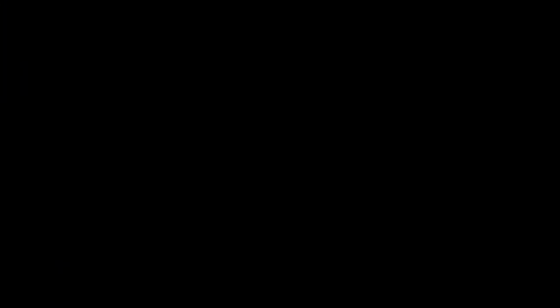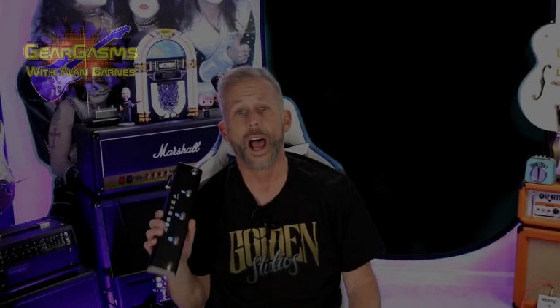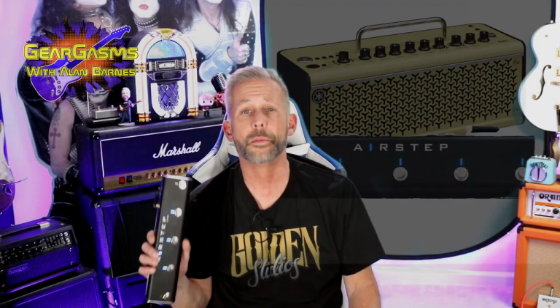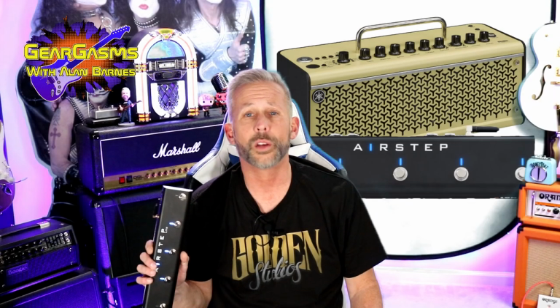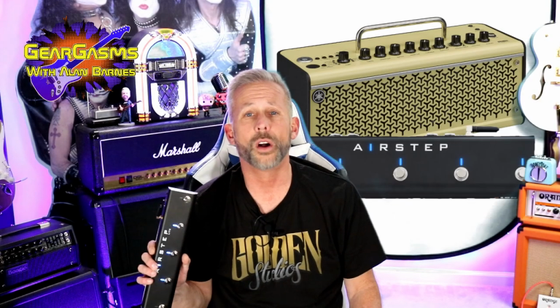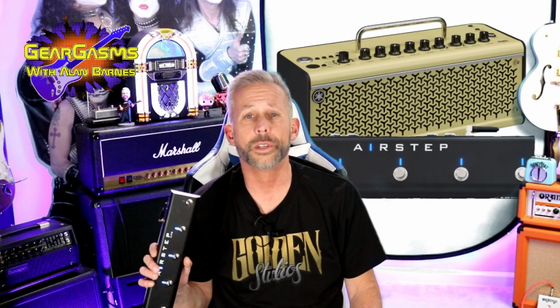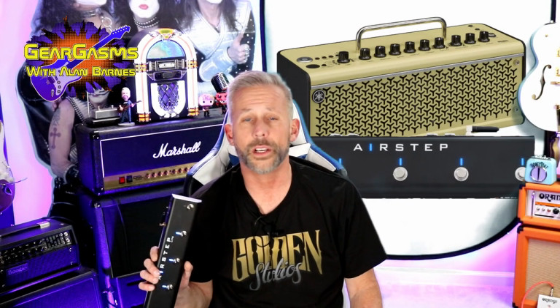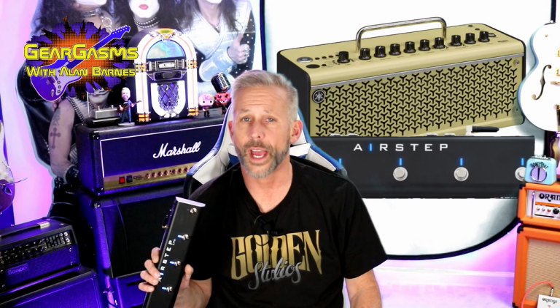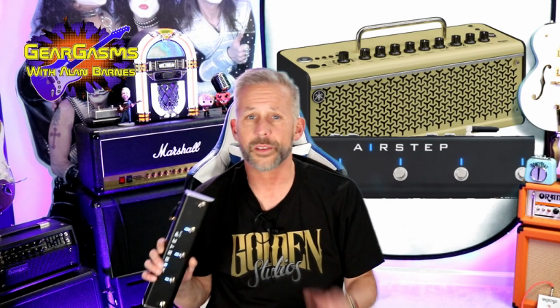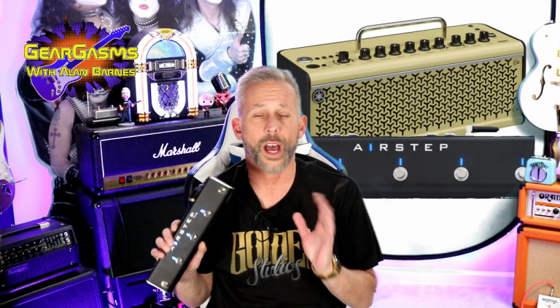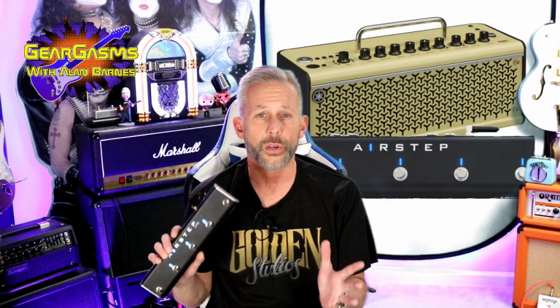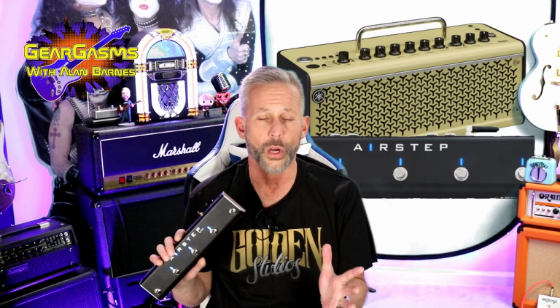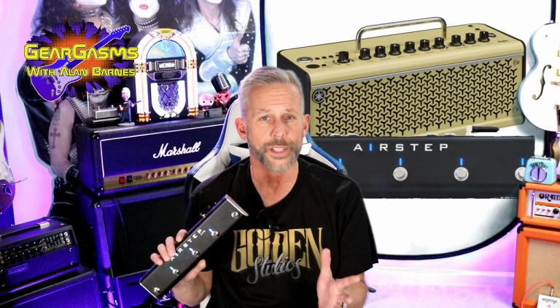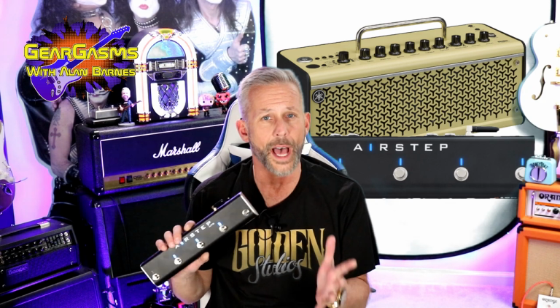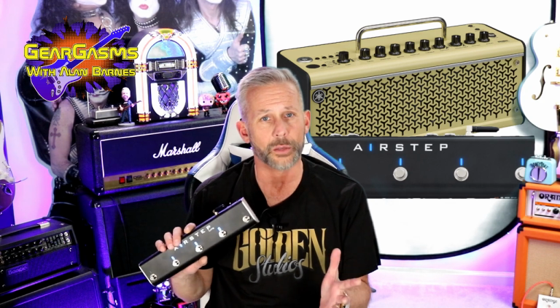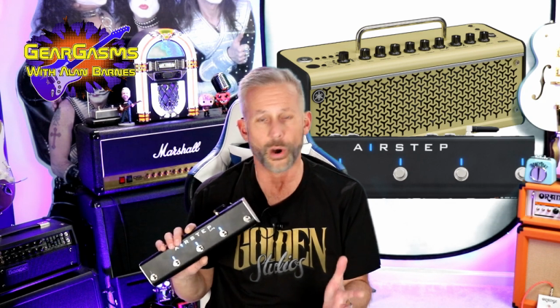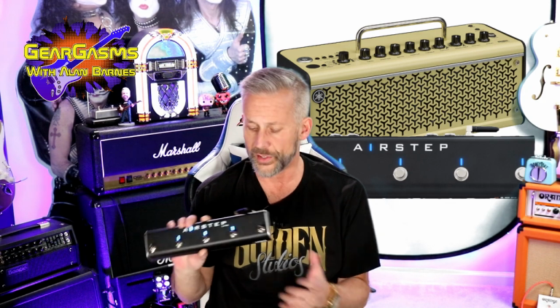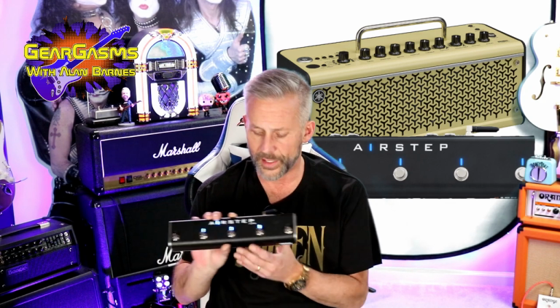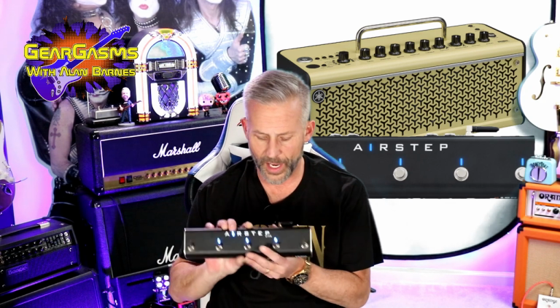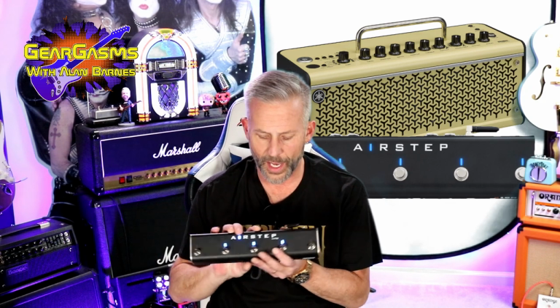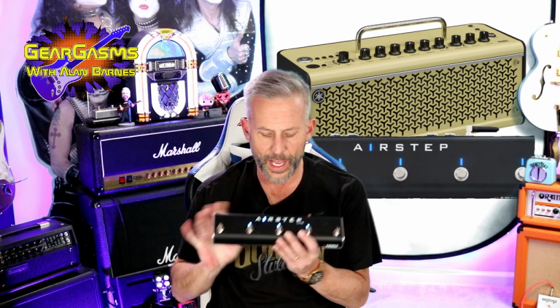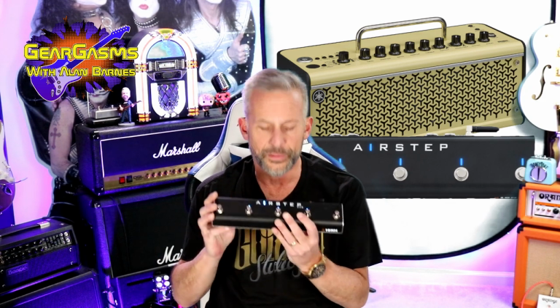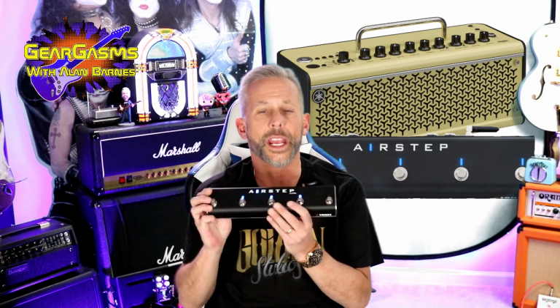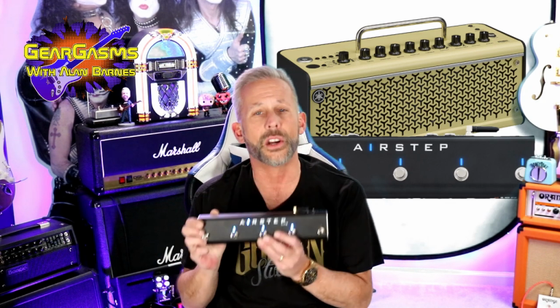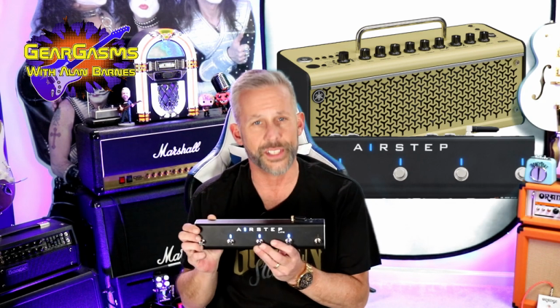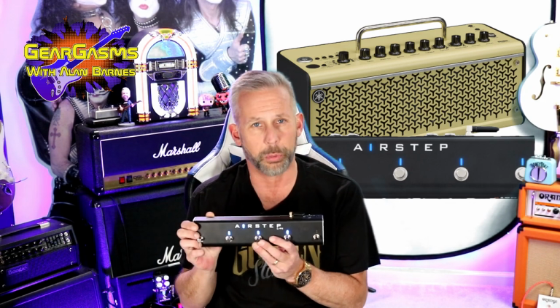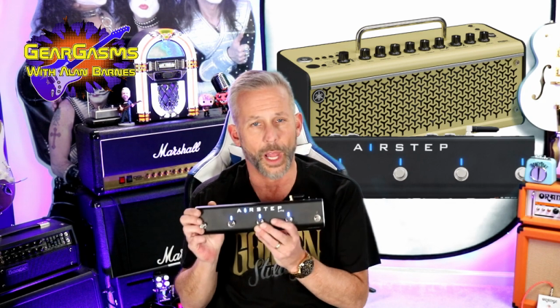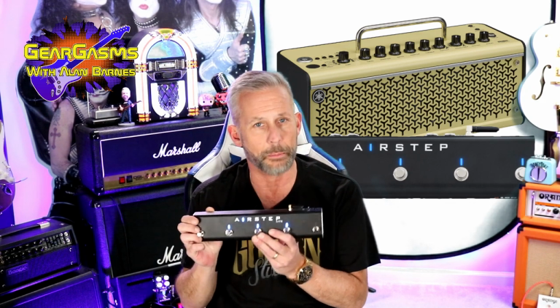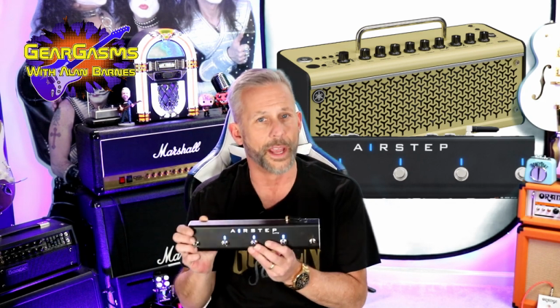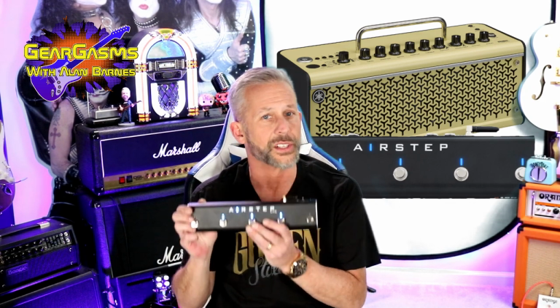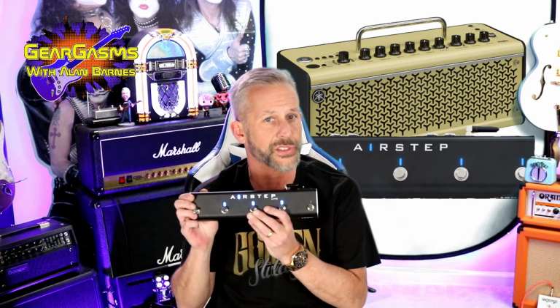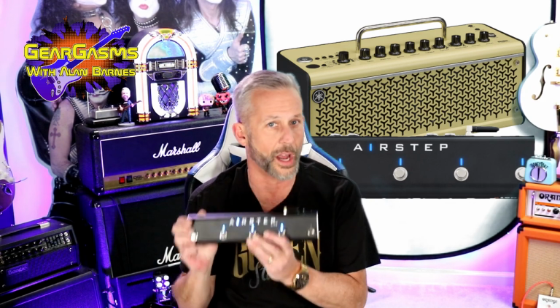Hi everybody, welcome to GearGasms. I'm your host Alan Barnes. Today I have the AirStep Lite by Exonic.